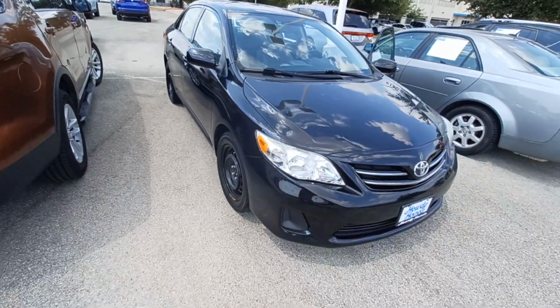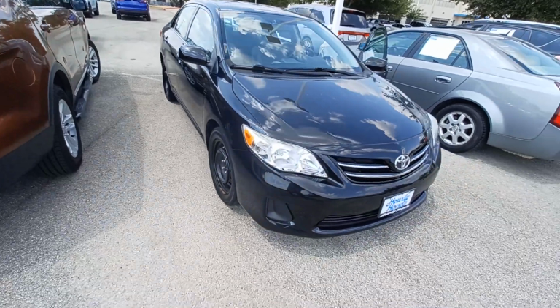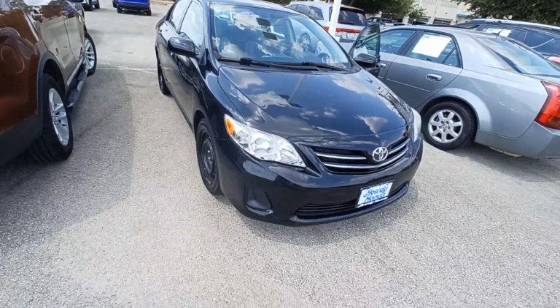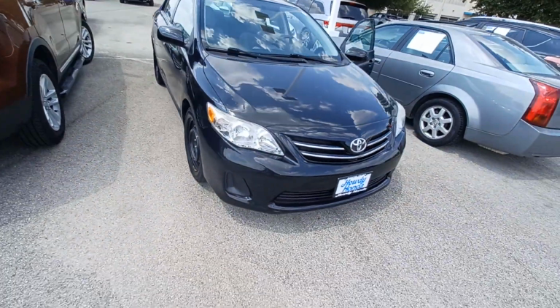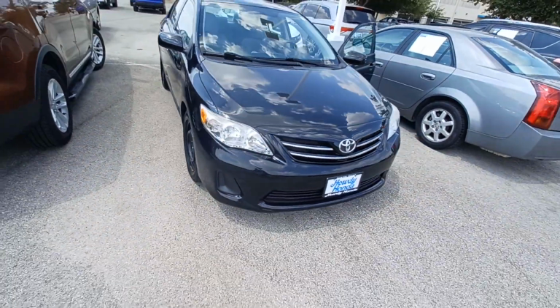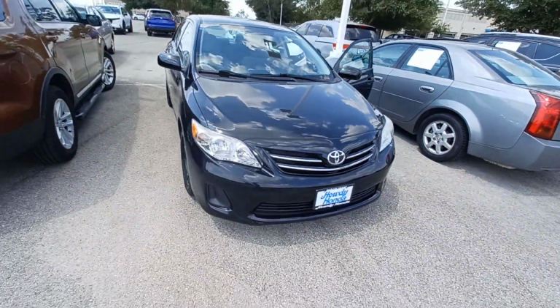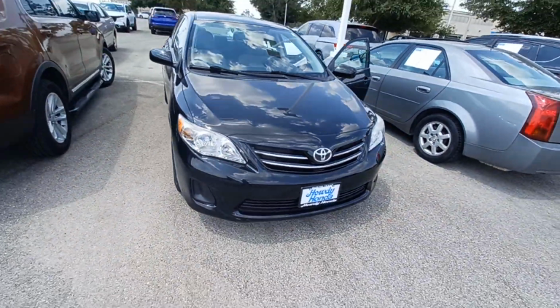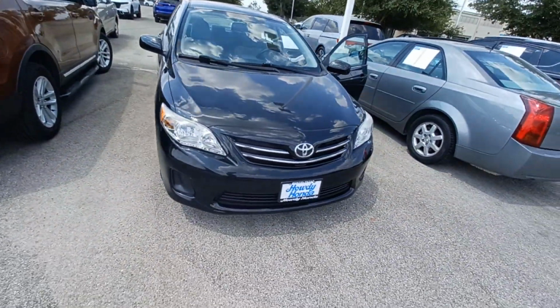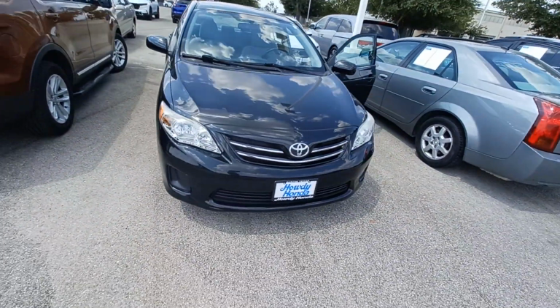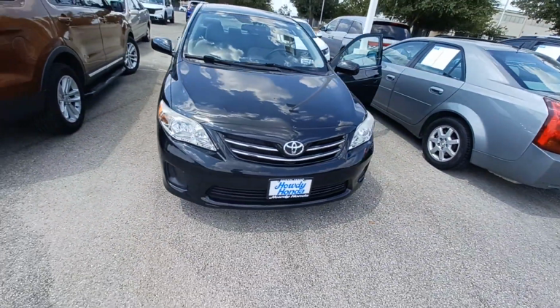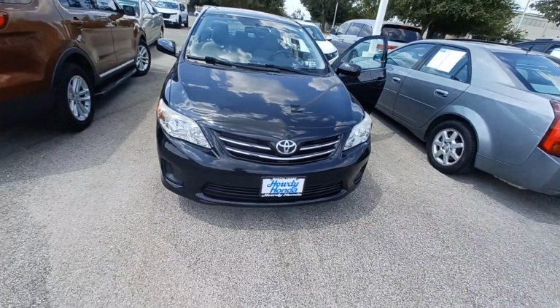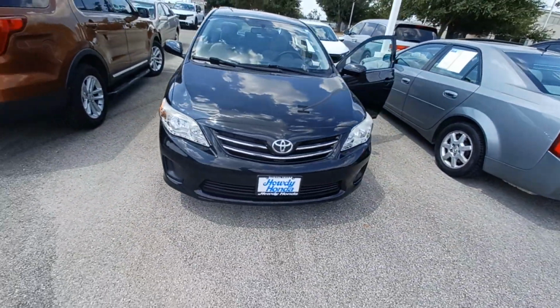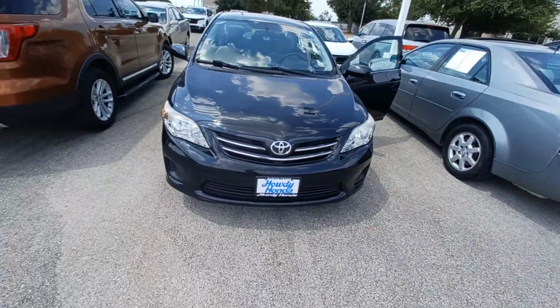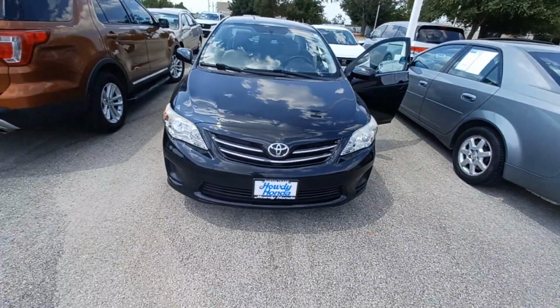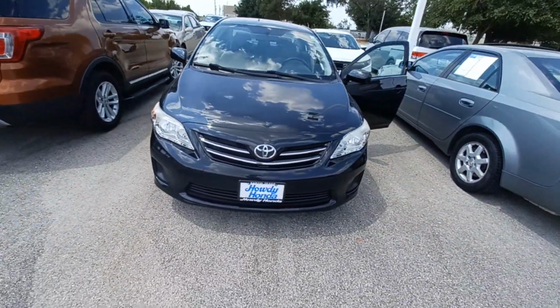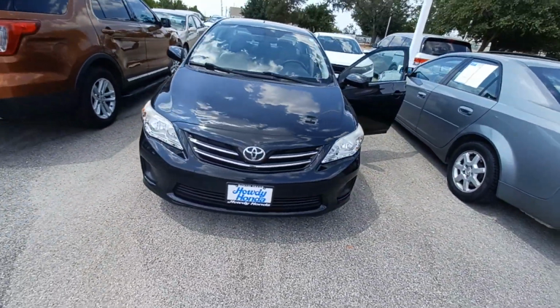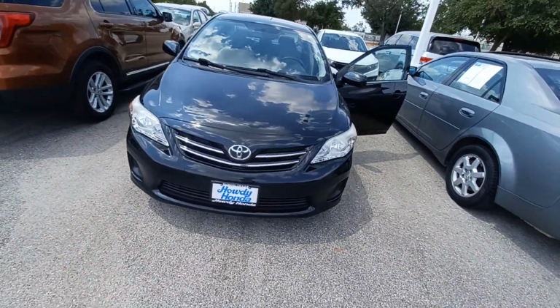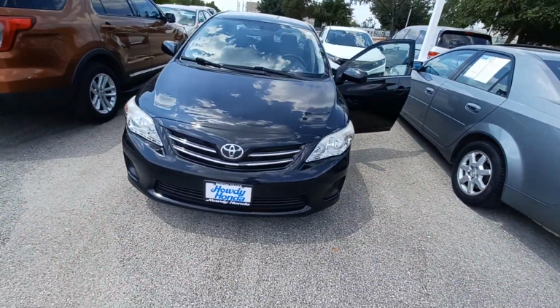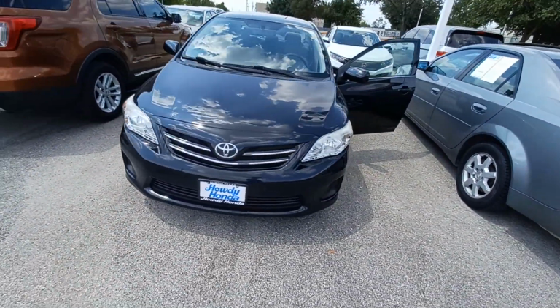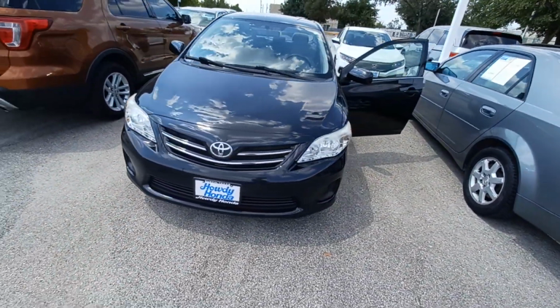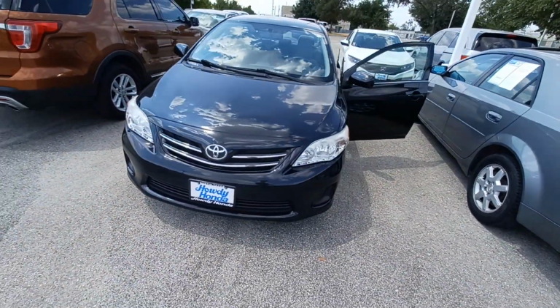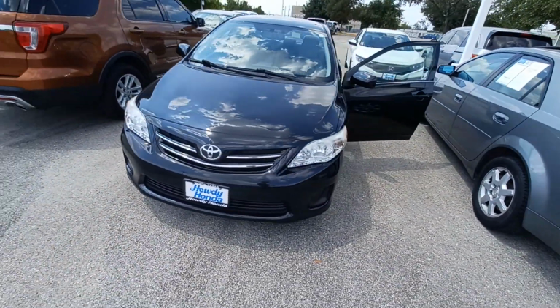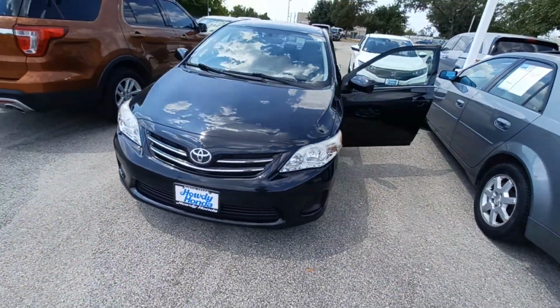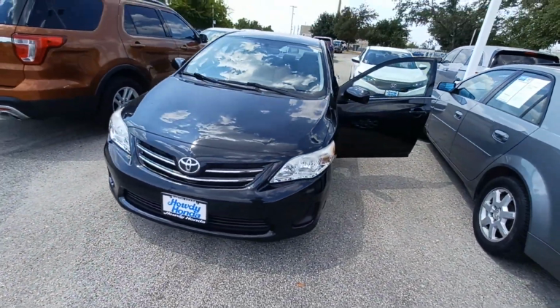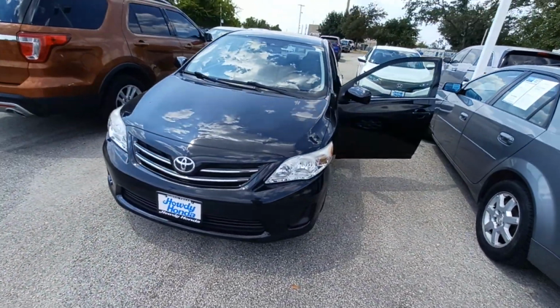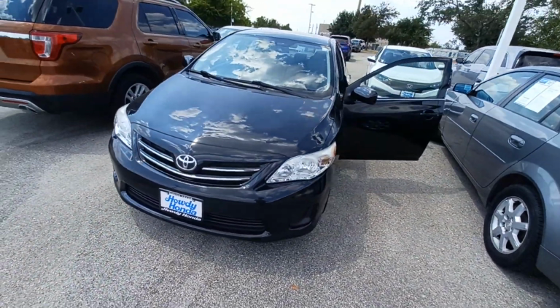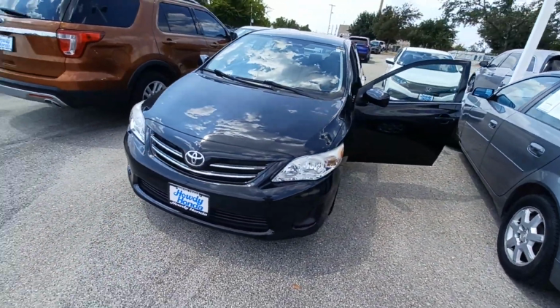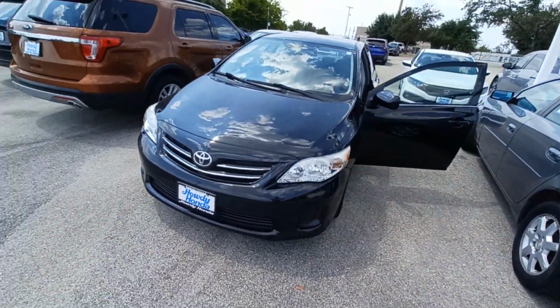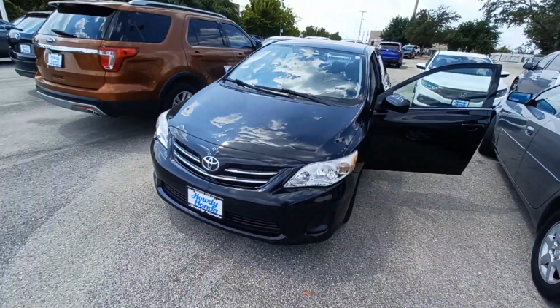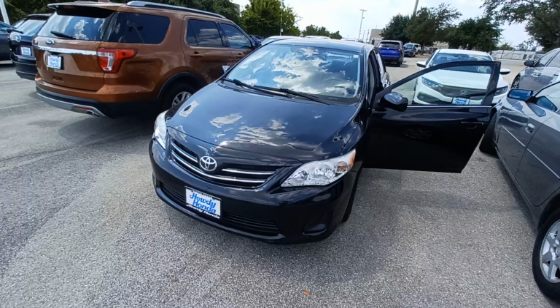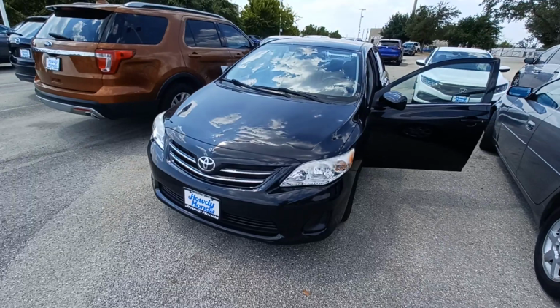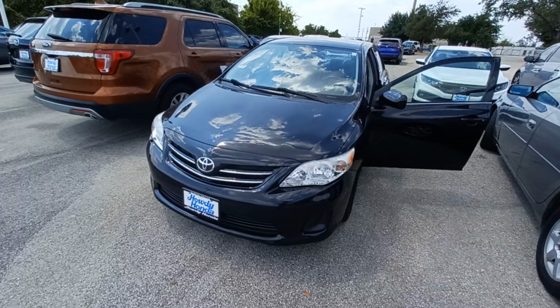And that's my 2013 Toyota Corolla and I'm Jason down here at Howdy Honda.